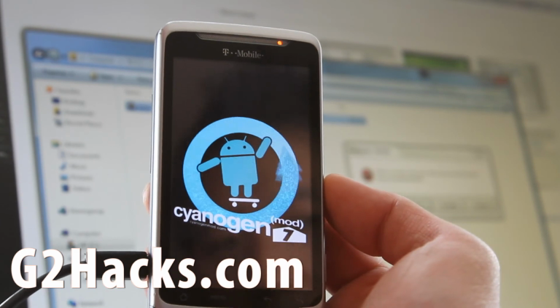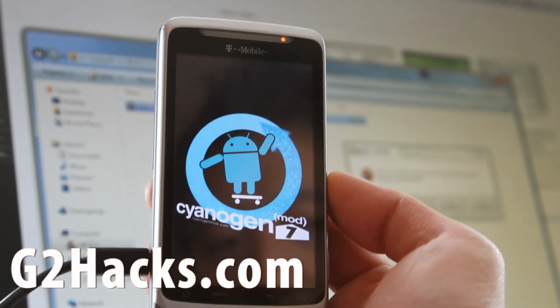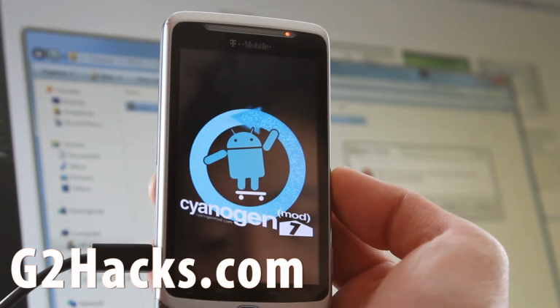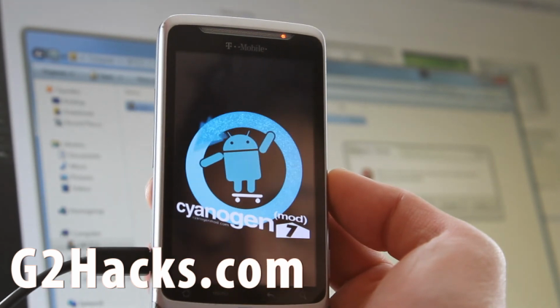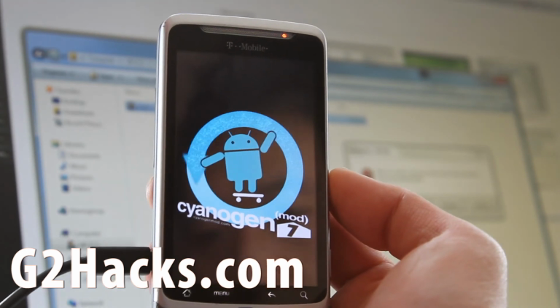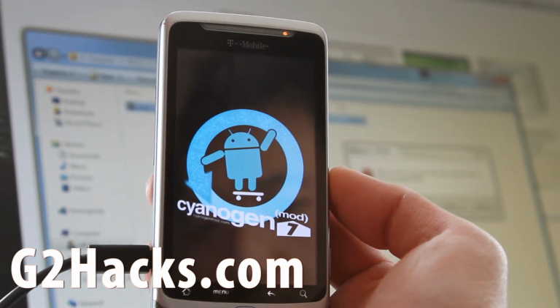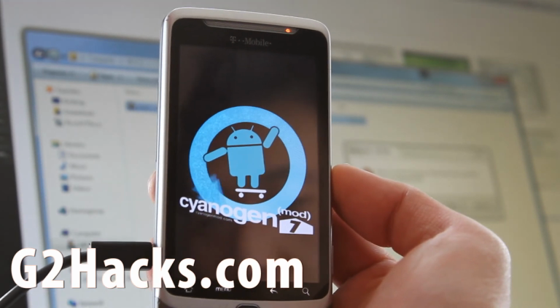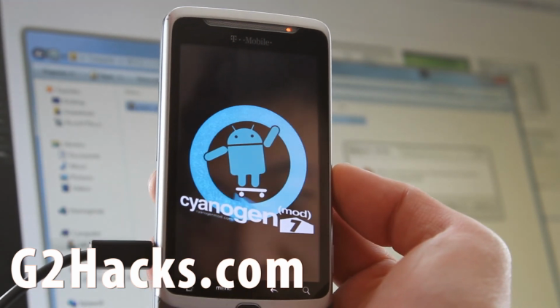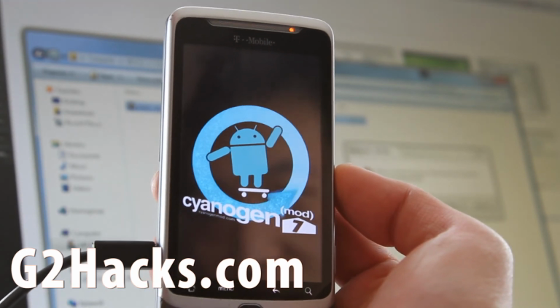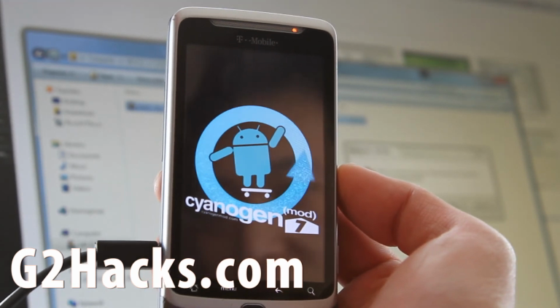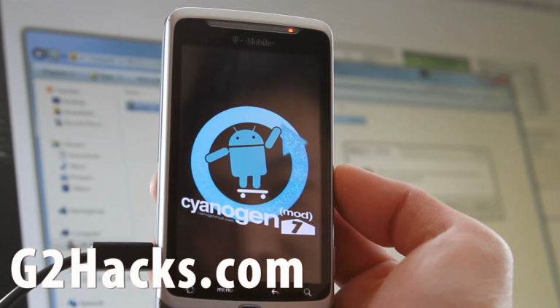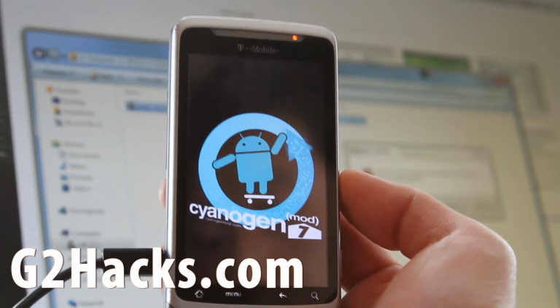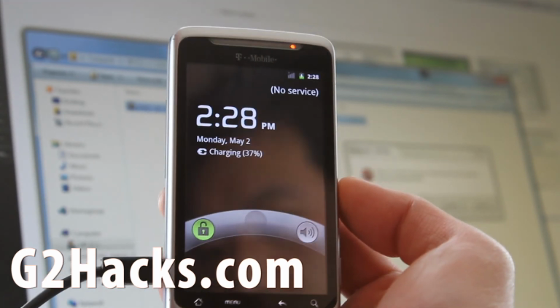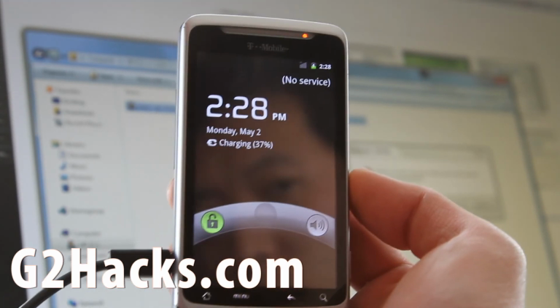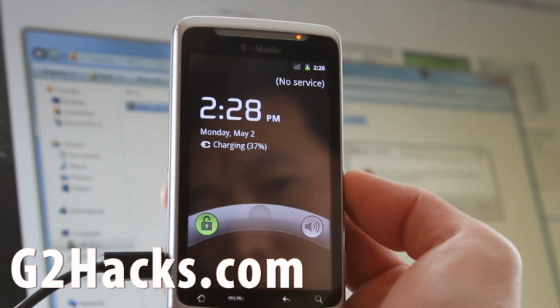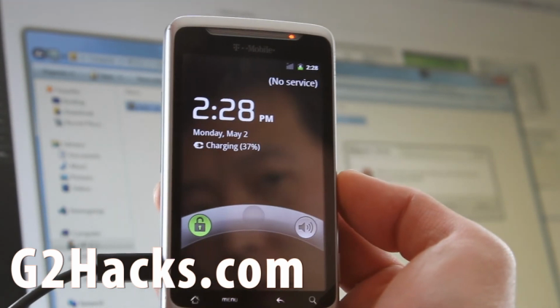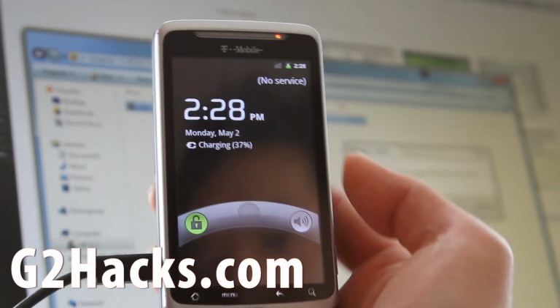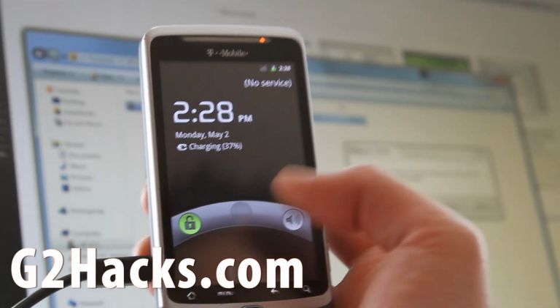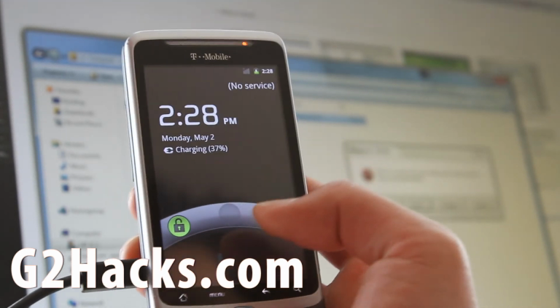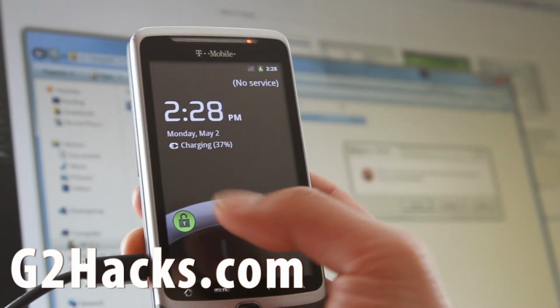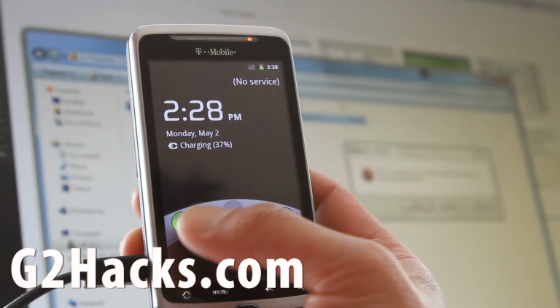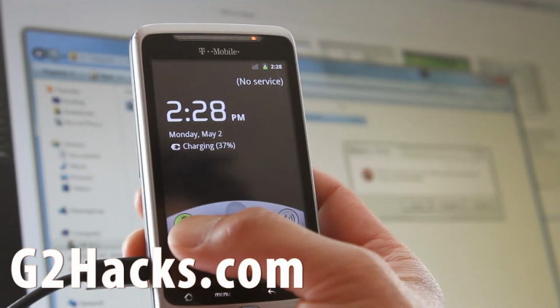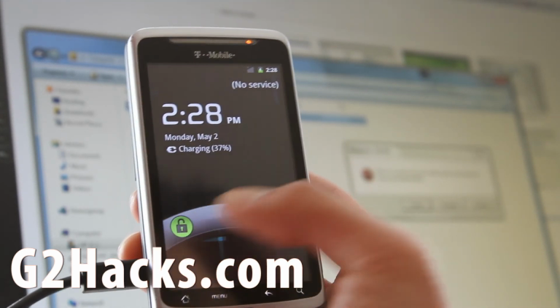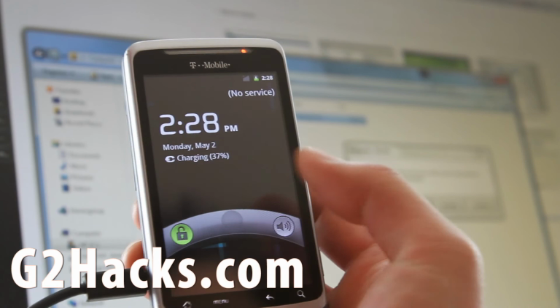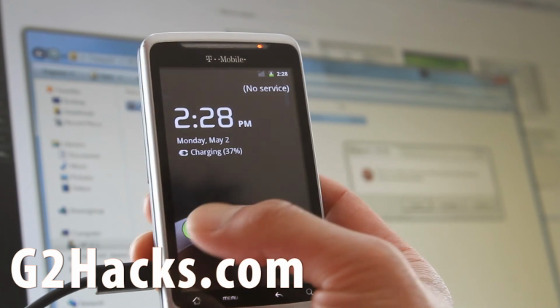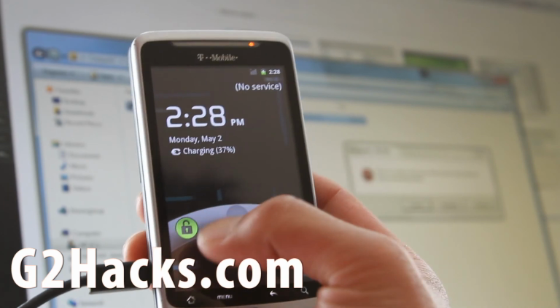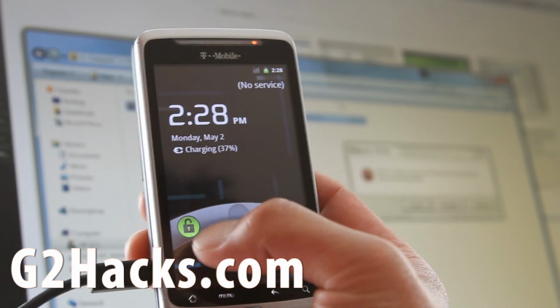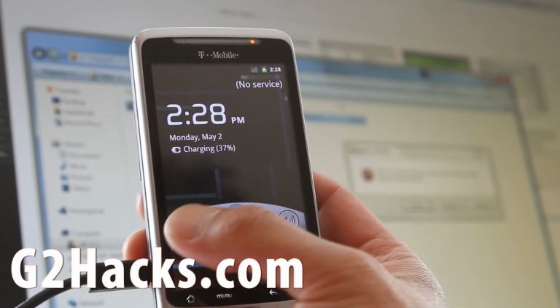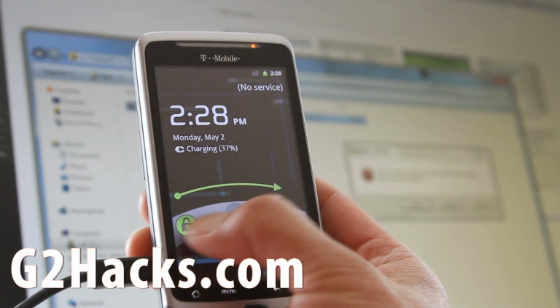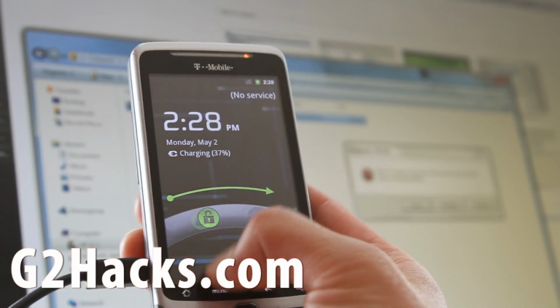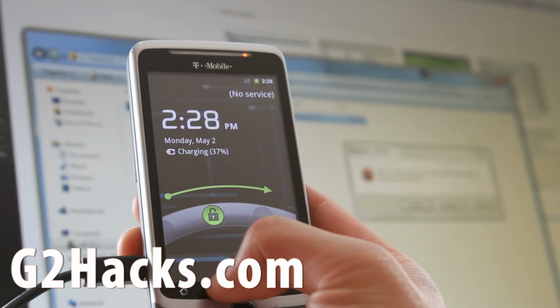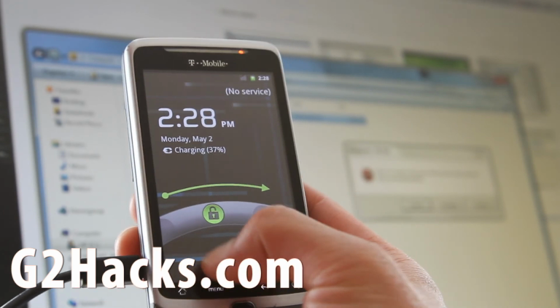Especially since they update it nightly and you can download the new ones. There's an update feature built in.